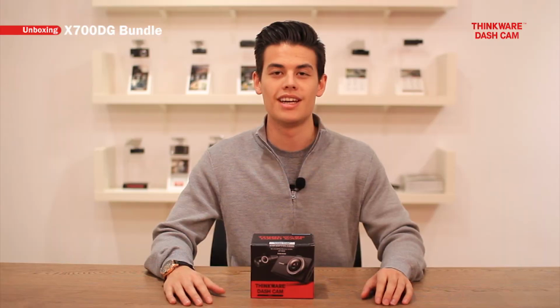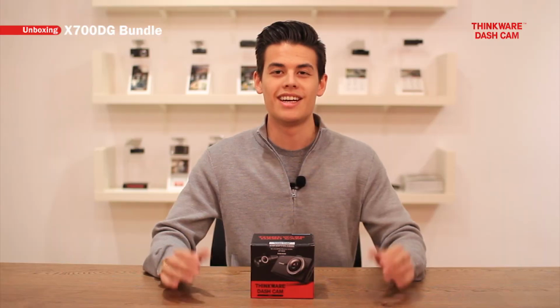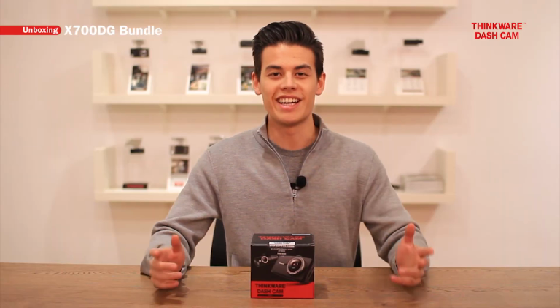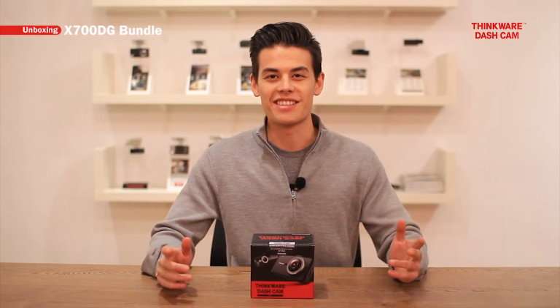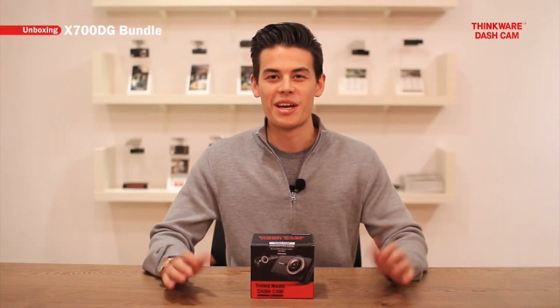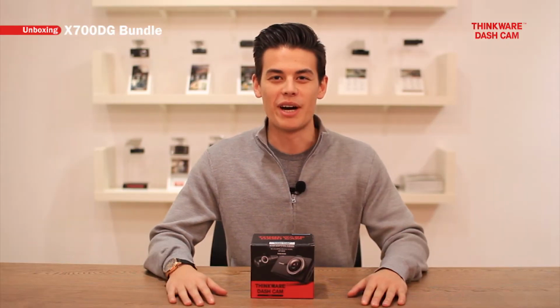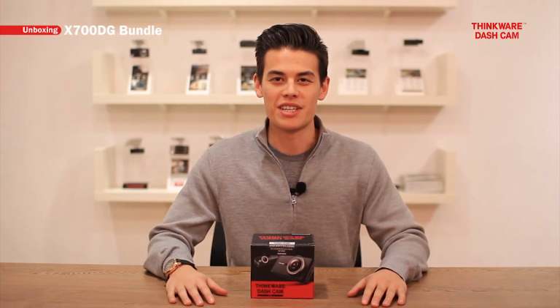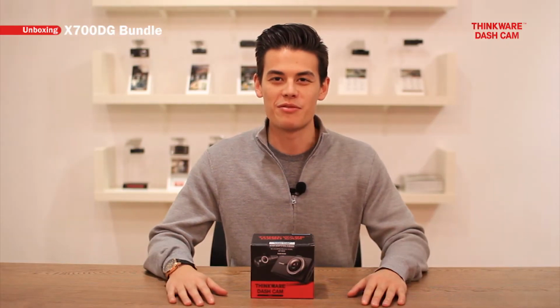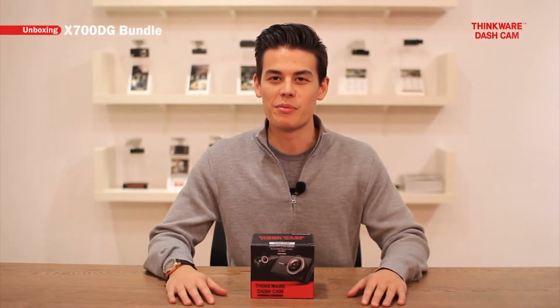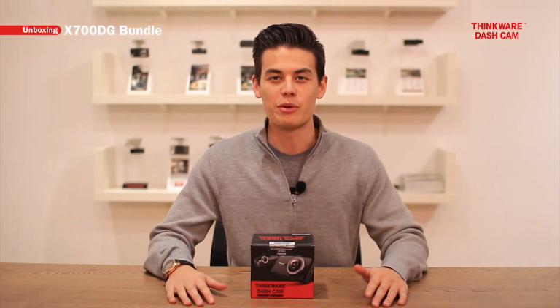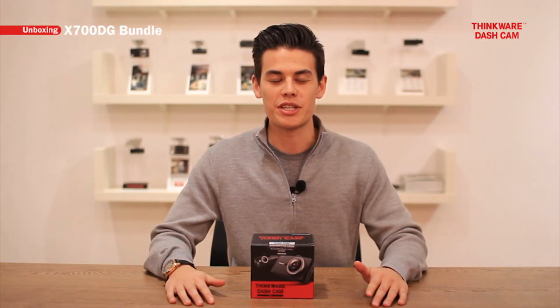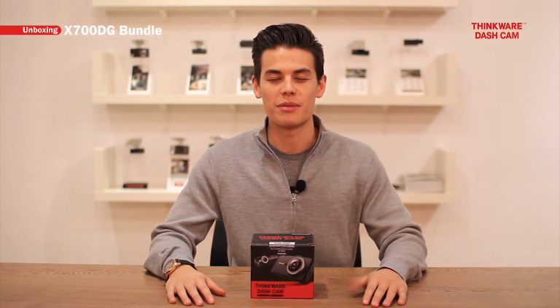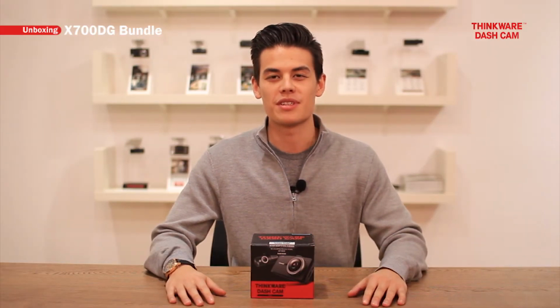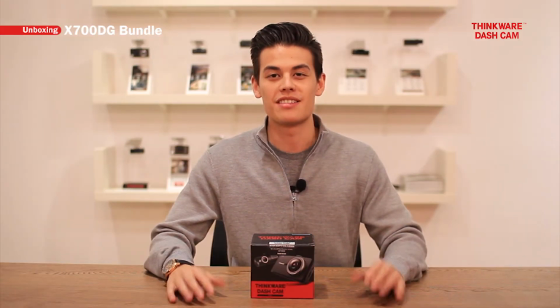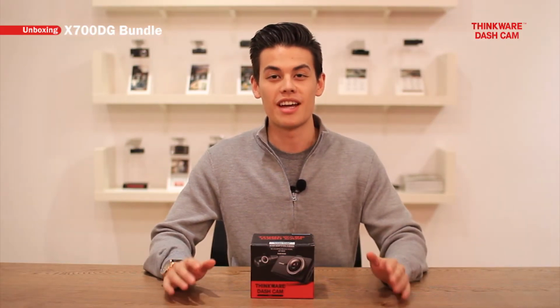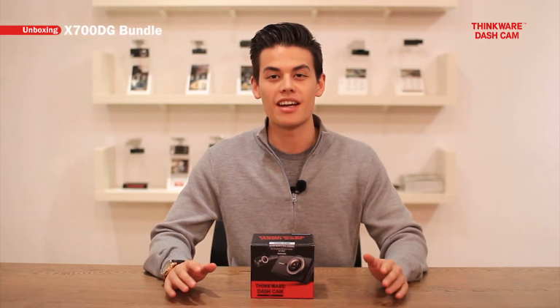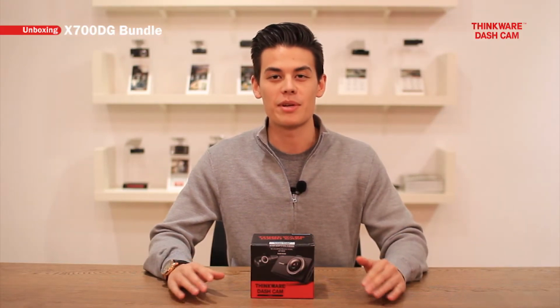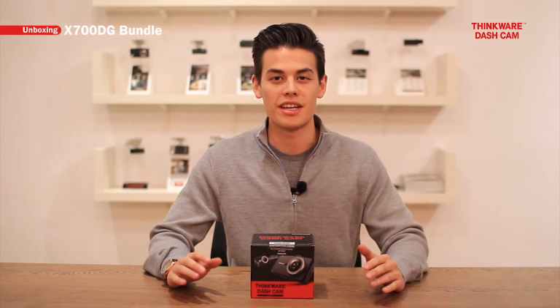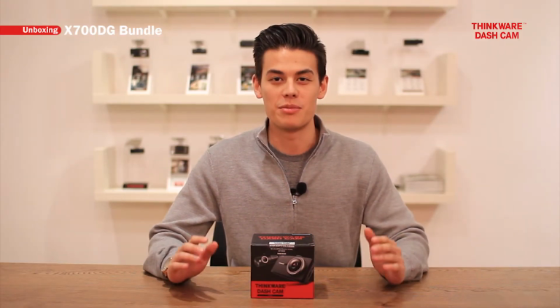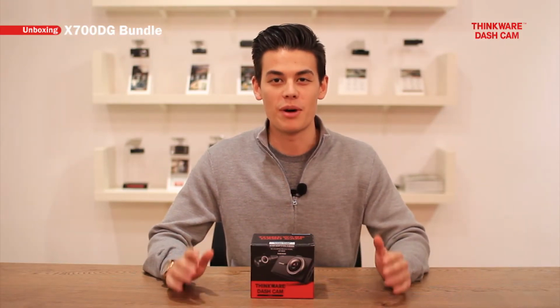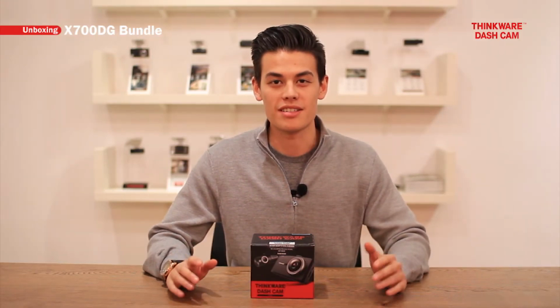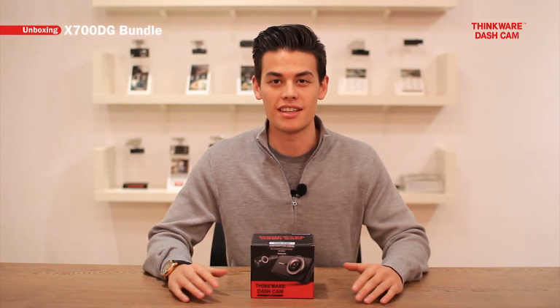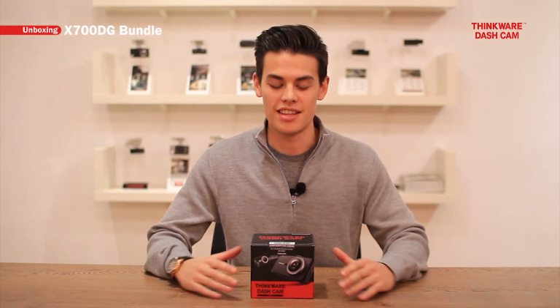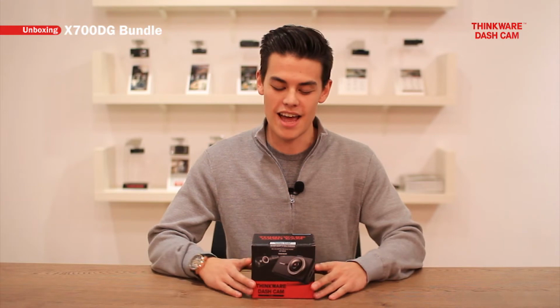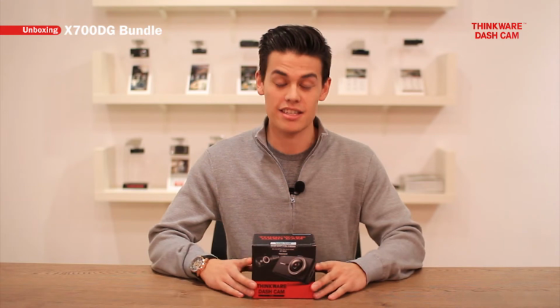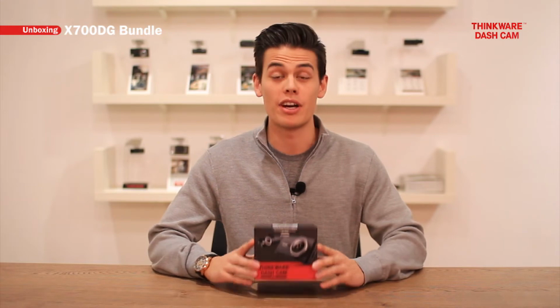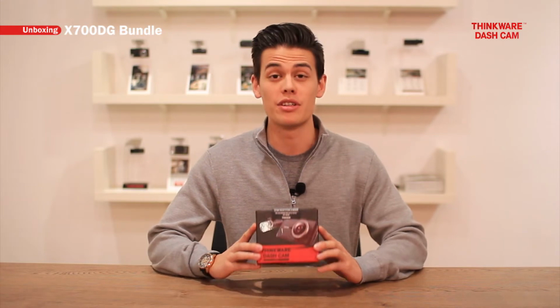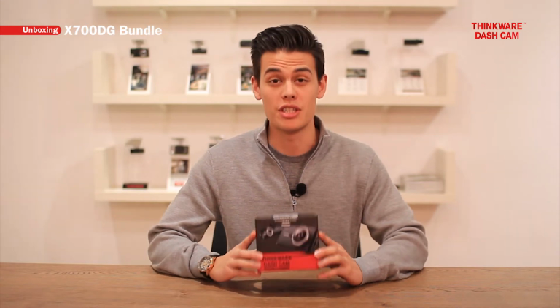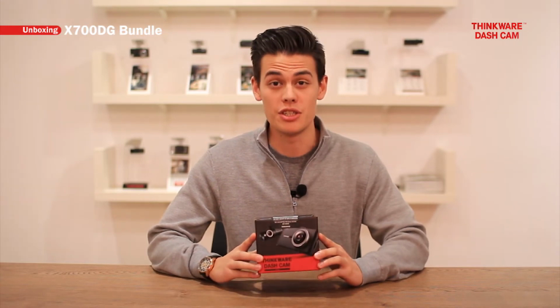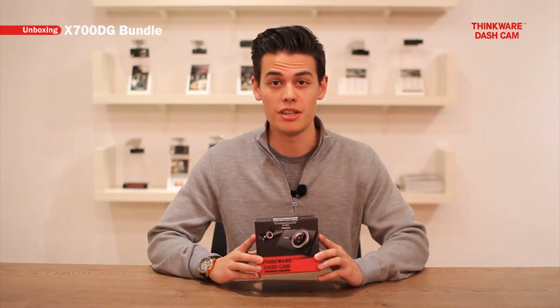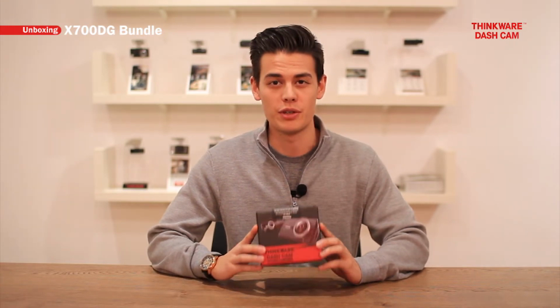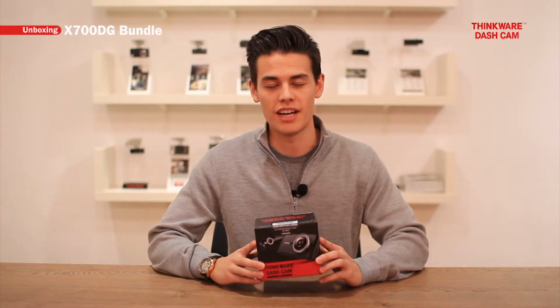Hey guys, my name is Aiden from Thinkware Dash Cams and today I'm excited to be unboxing the X700DG for you guys today.